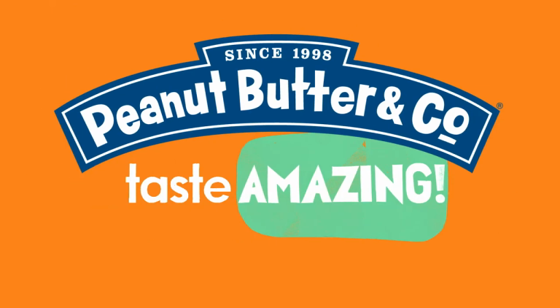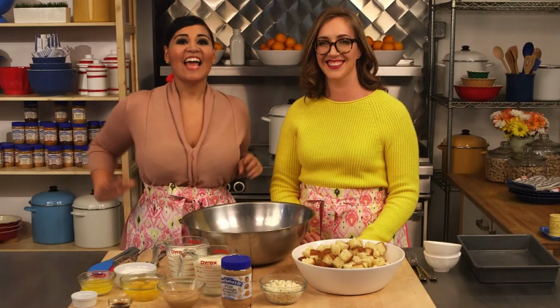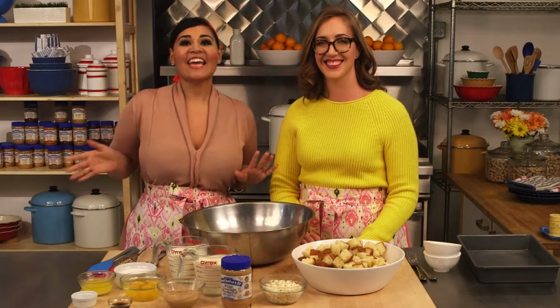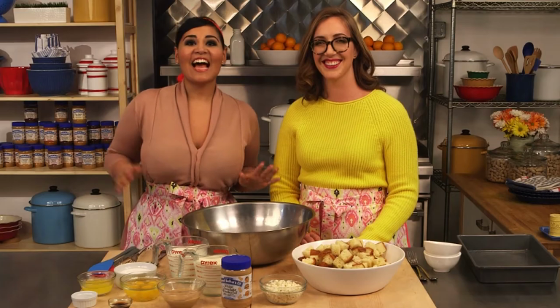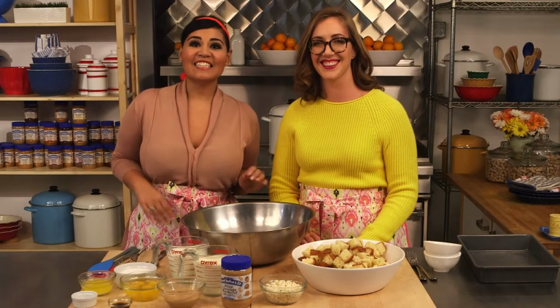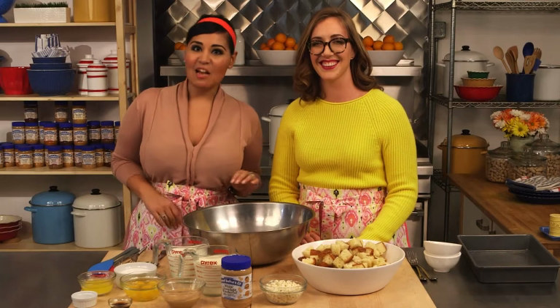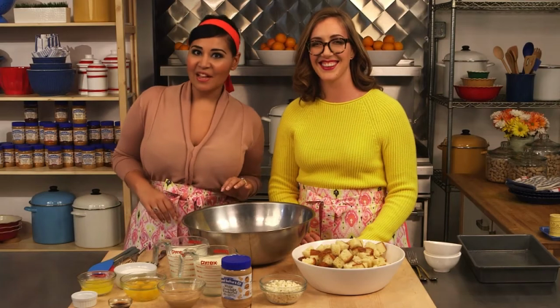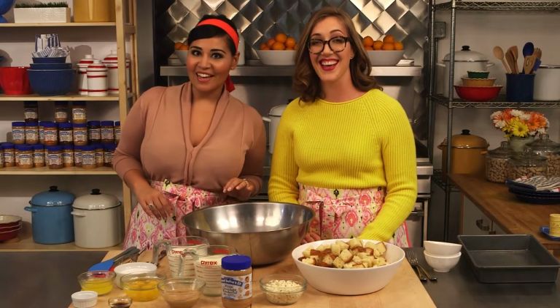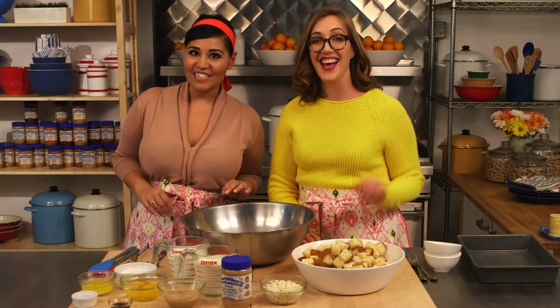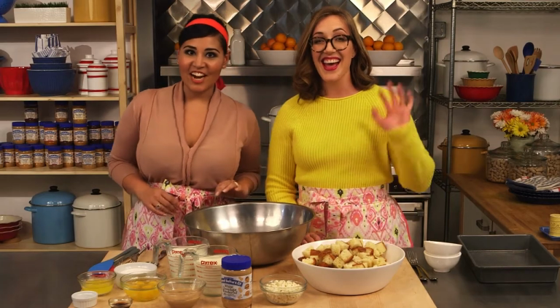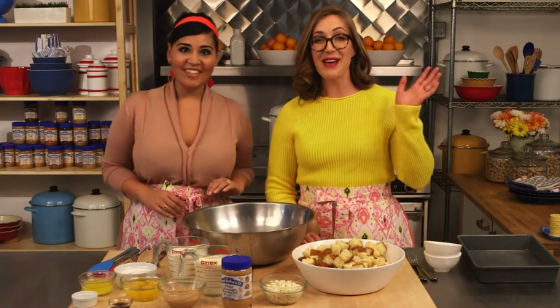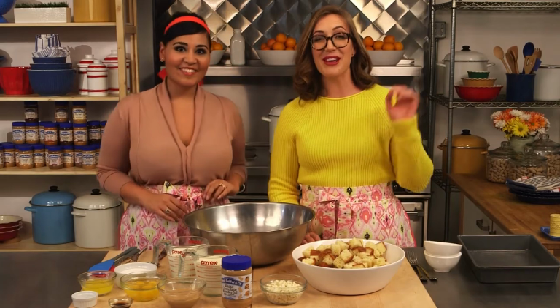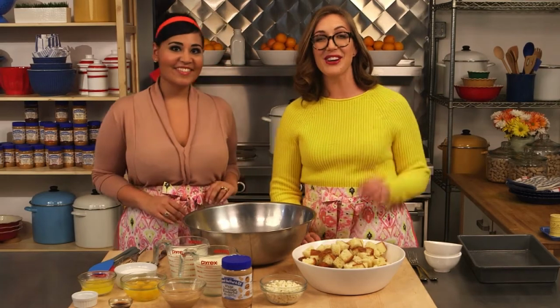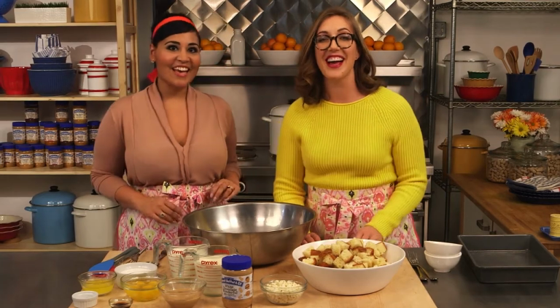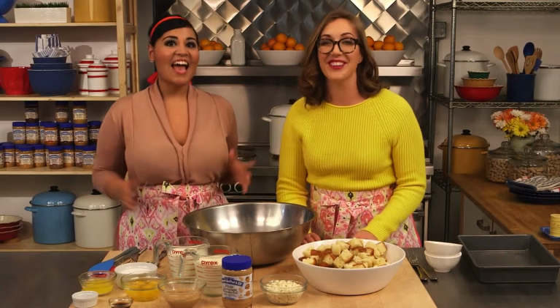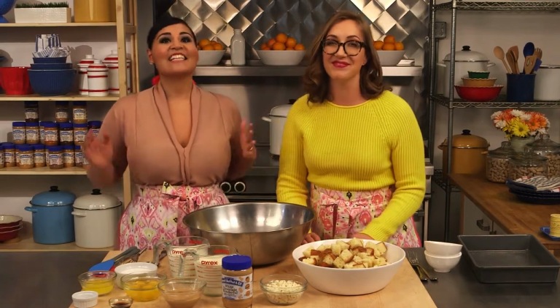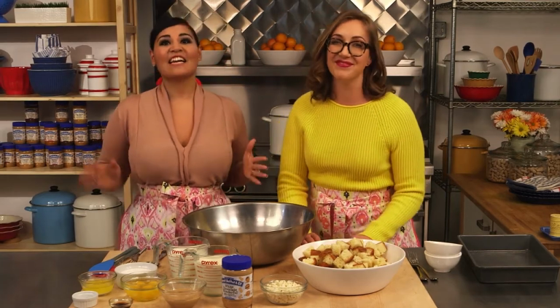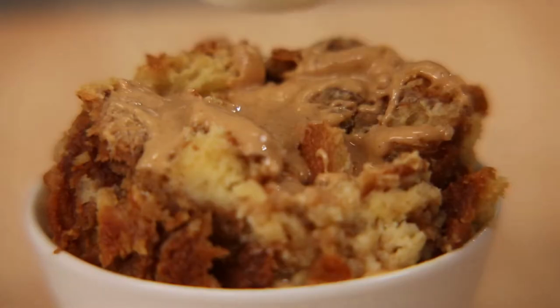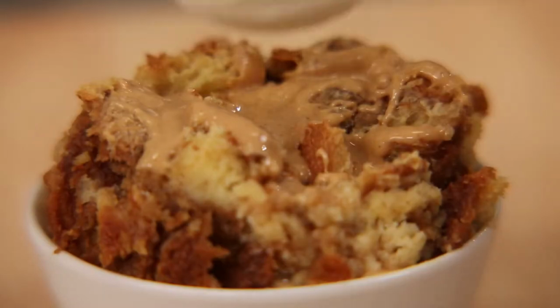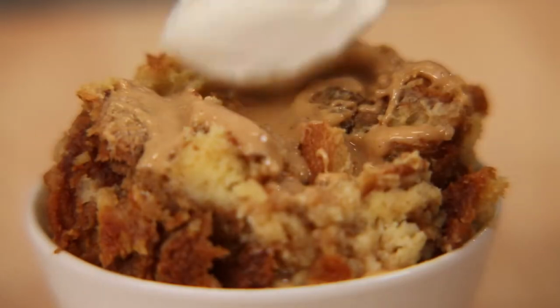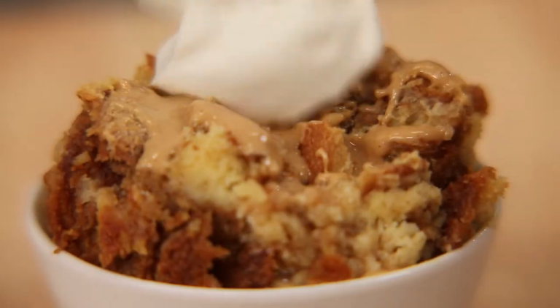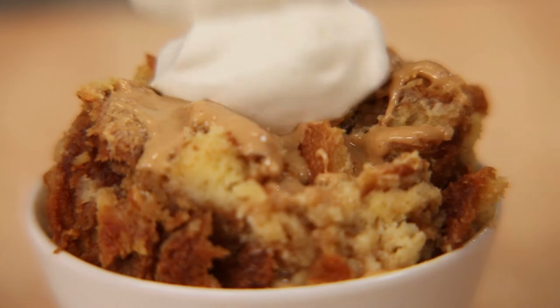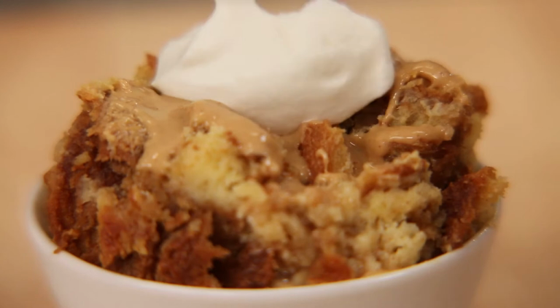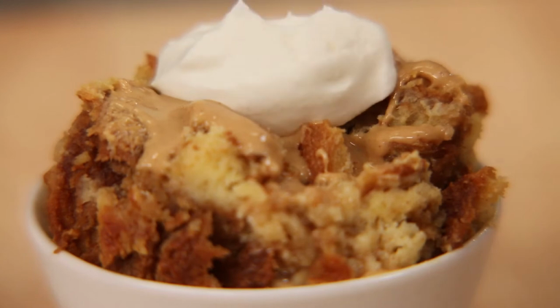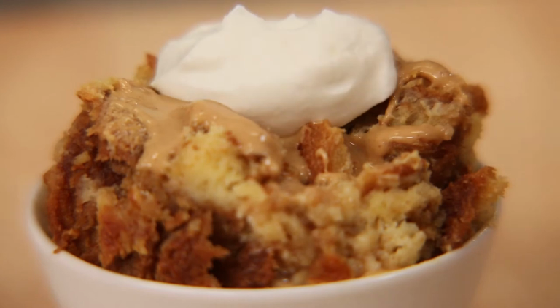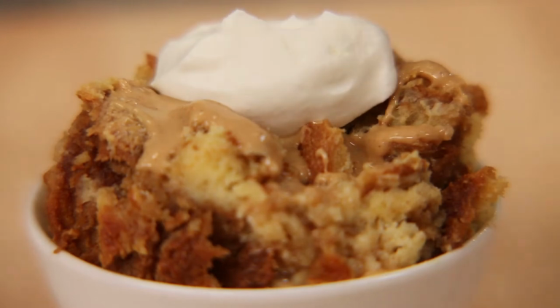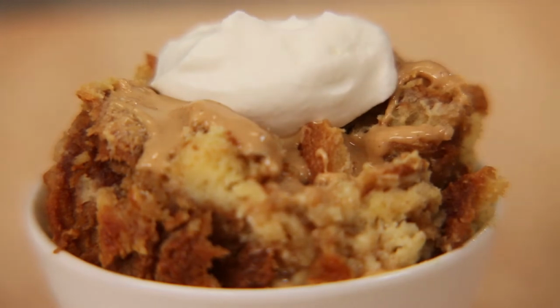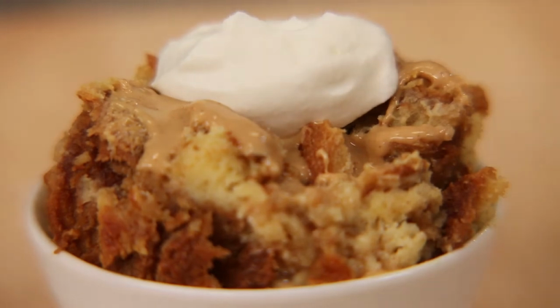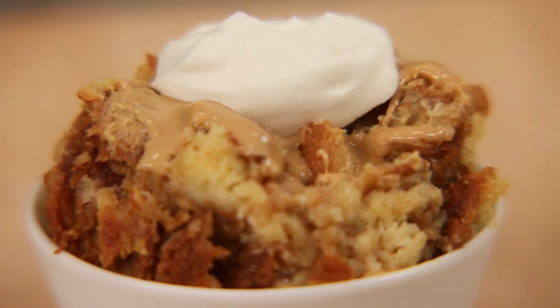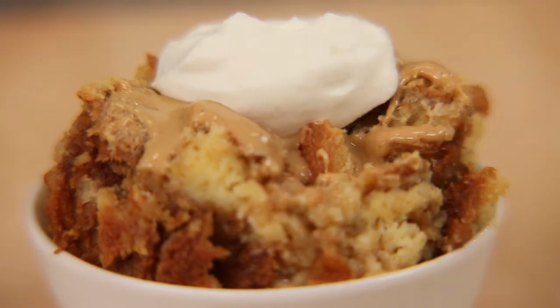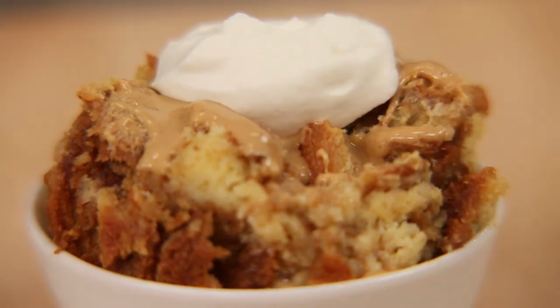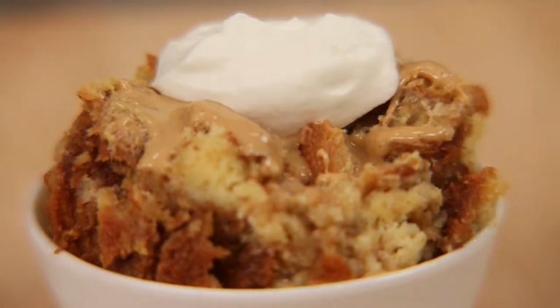Hey guys, I'm Alejandra. And I'm Caroline. And today we're making white chocolate peanut butter bread pudding.